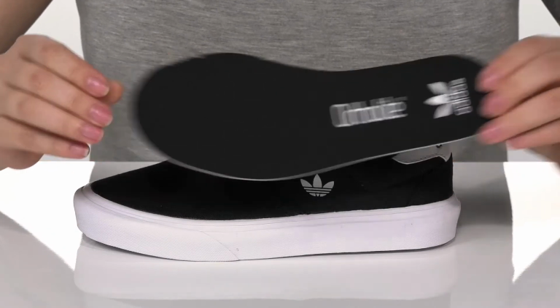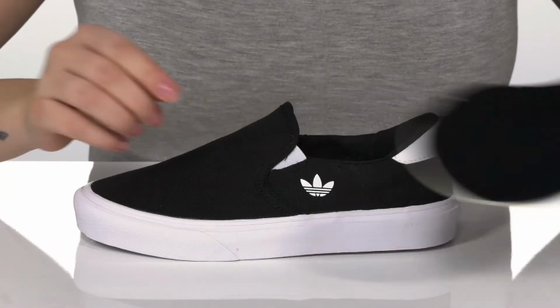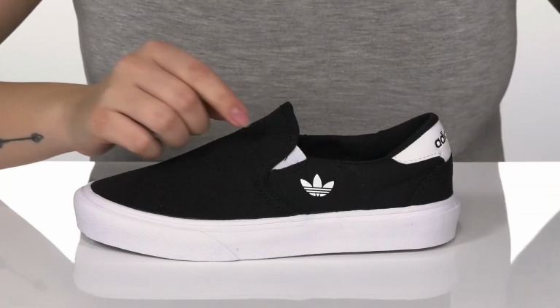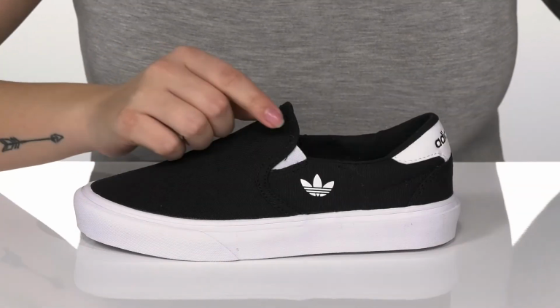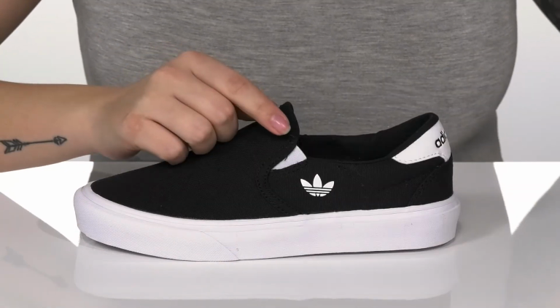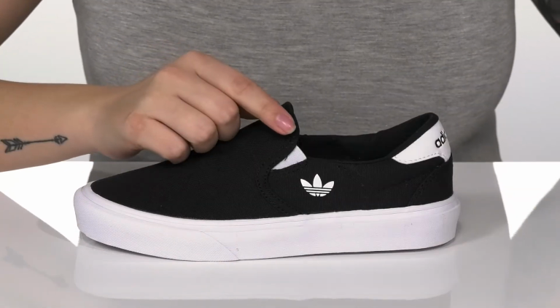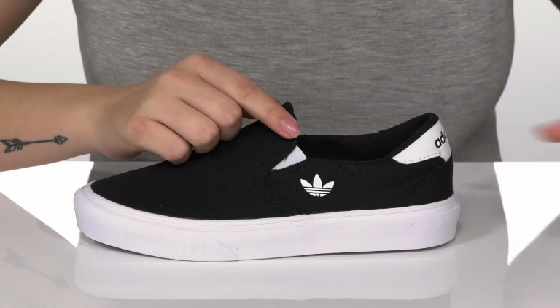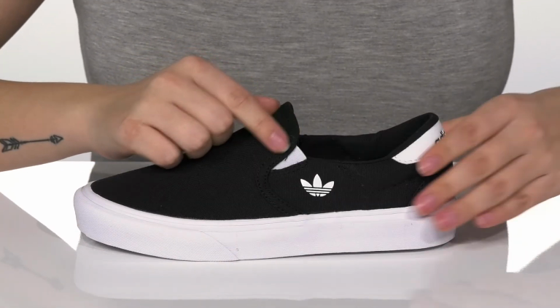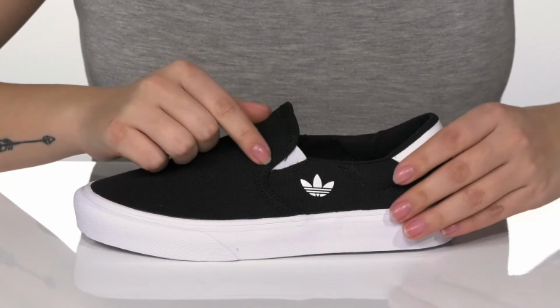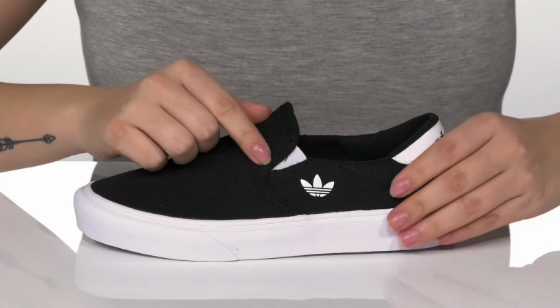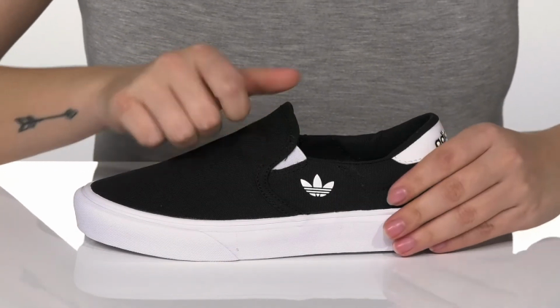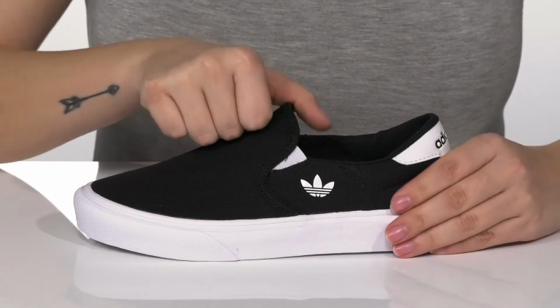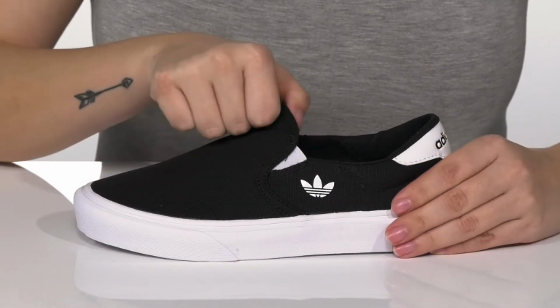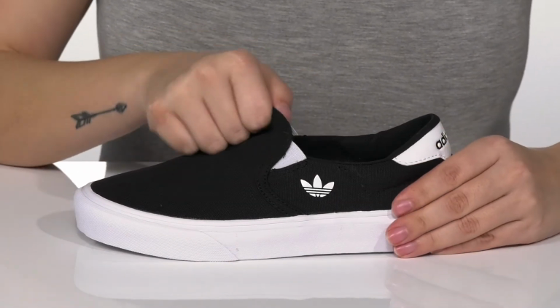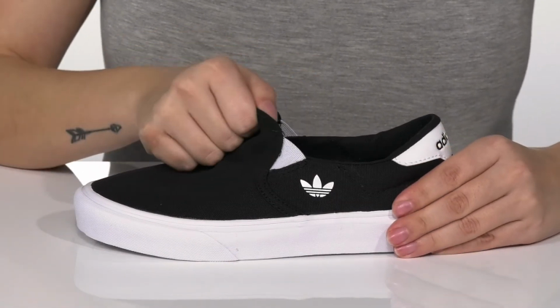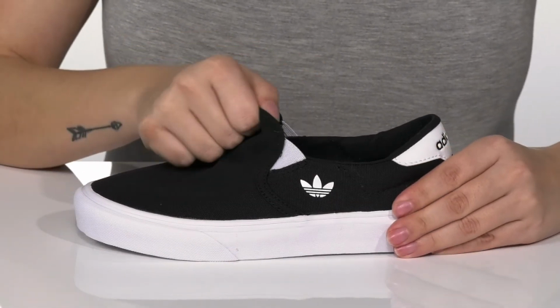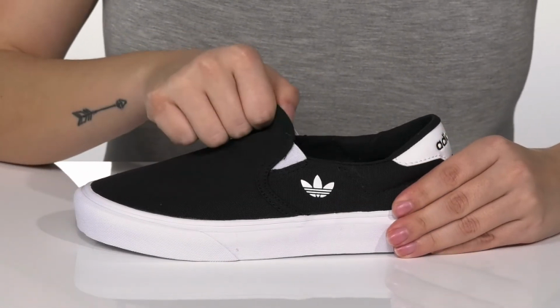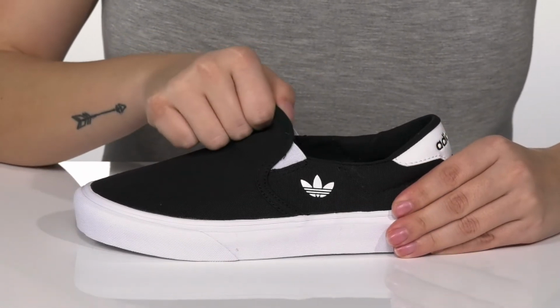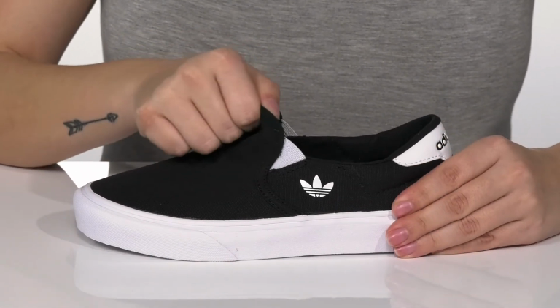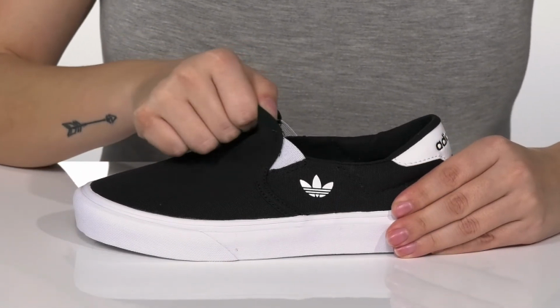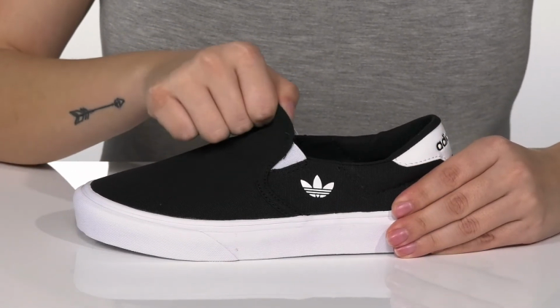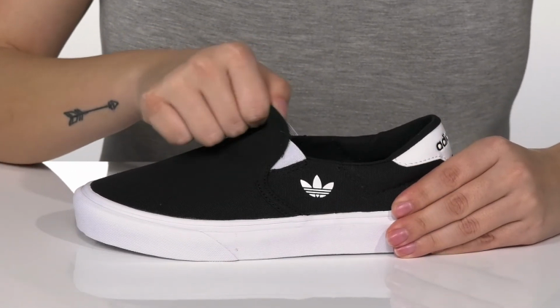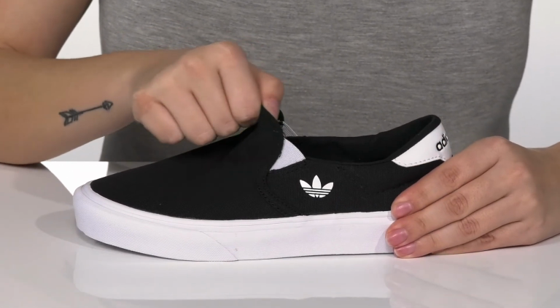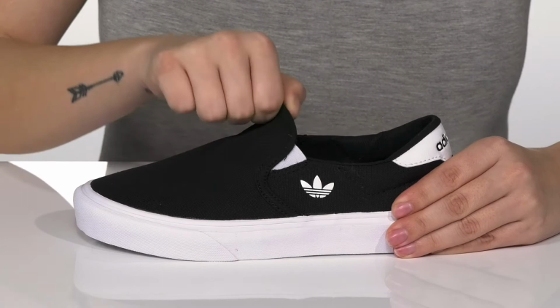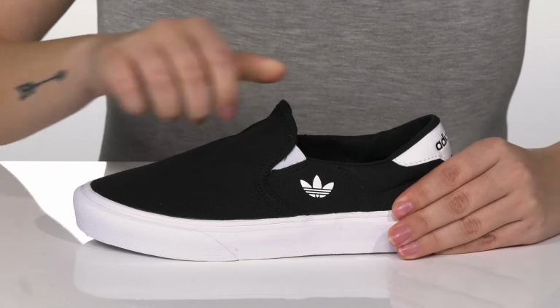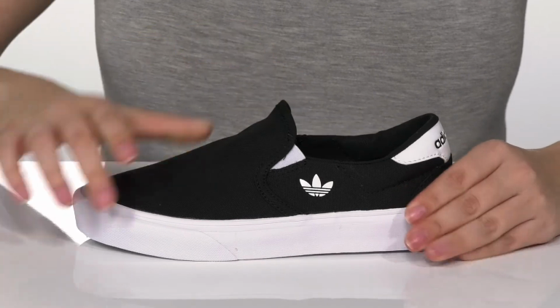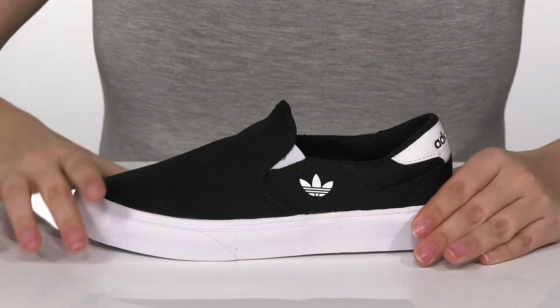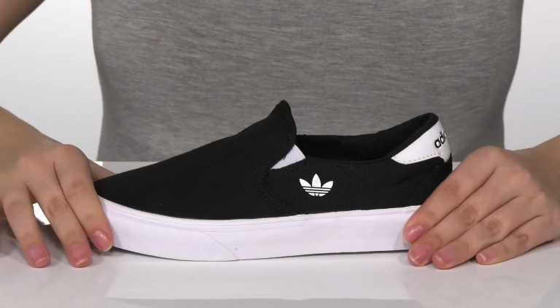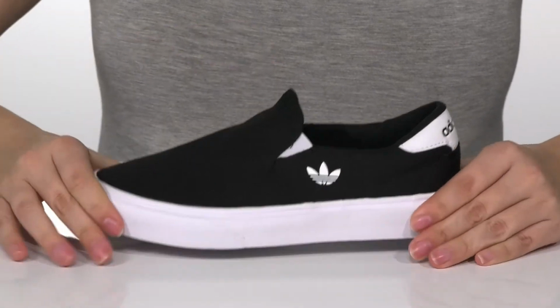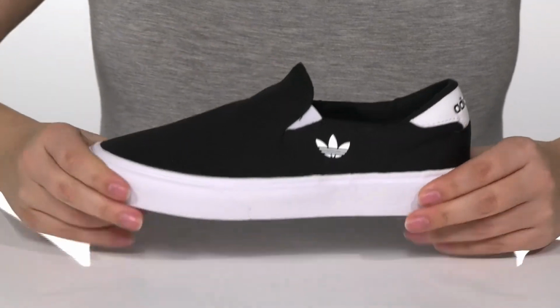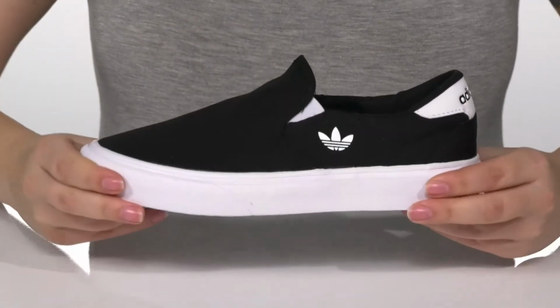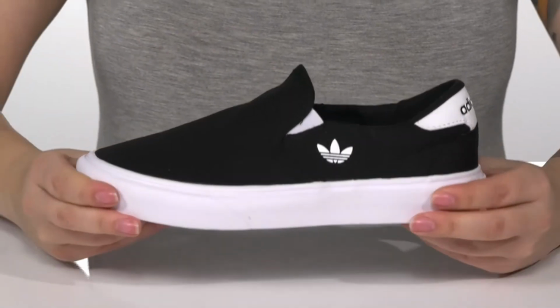On each side of the tongue, there is goring that allows these to stretch, so your kids can slip these on with no problem.